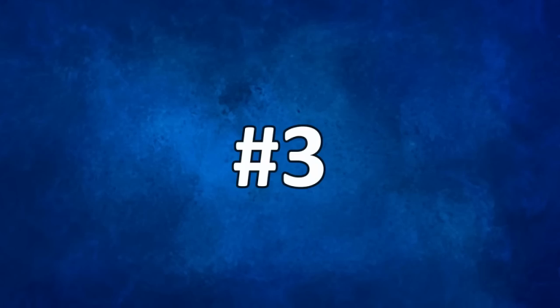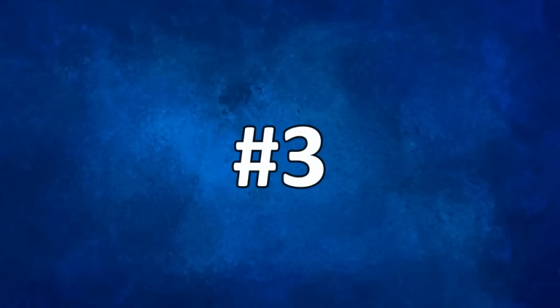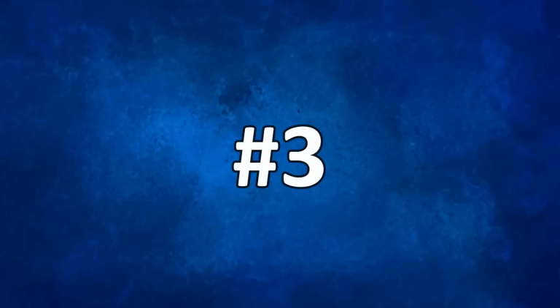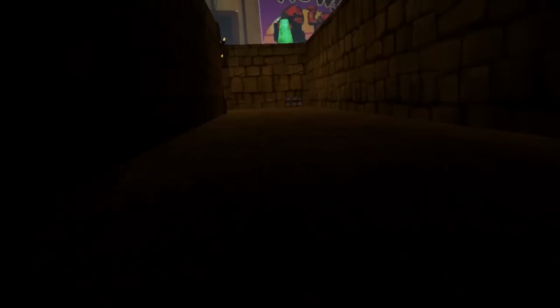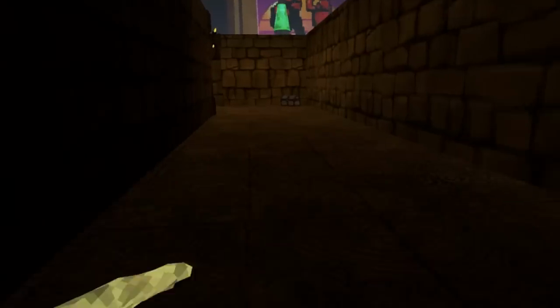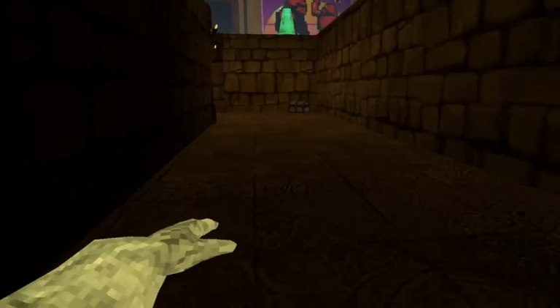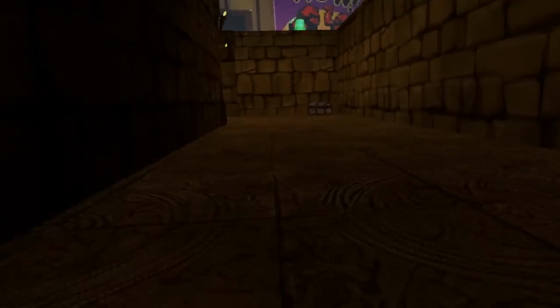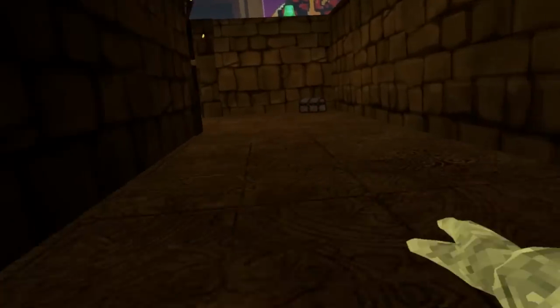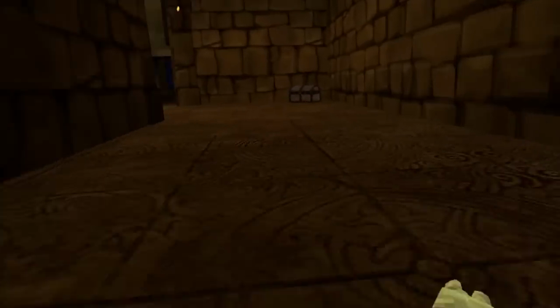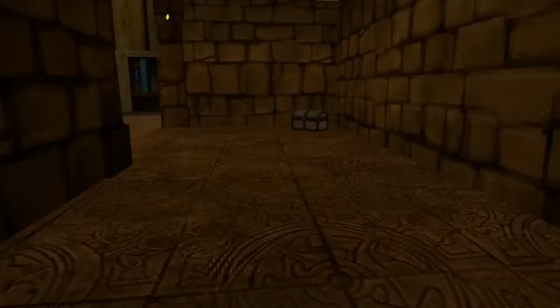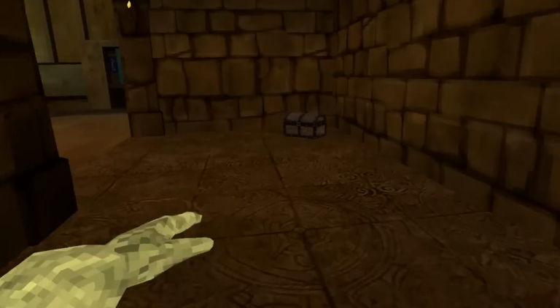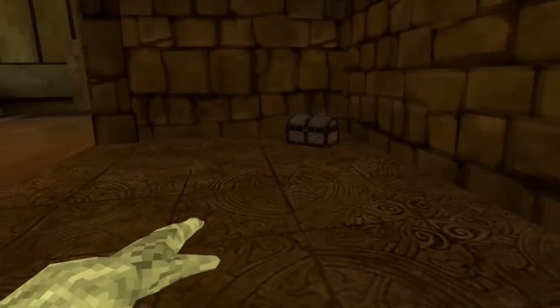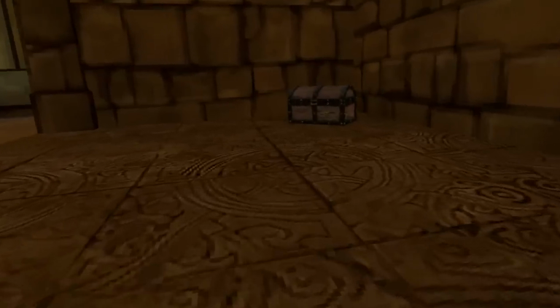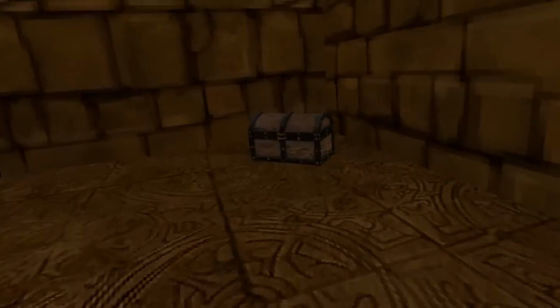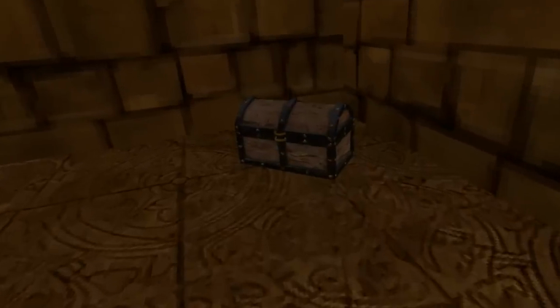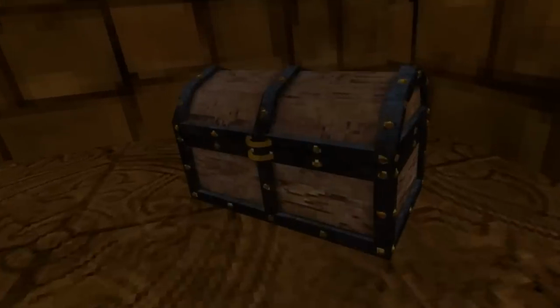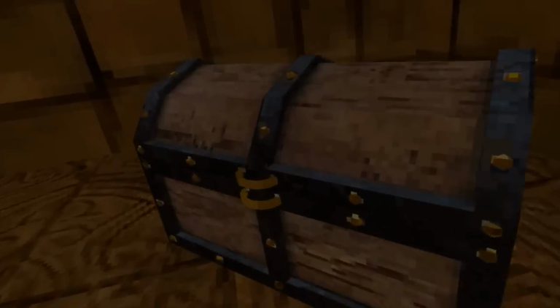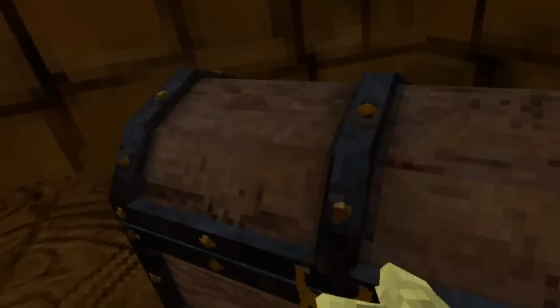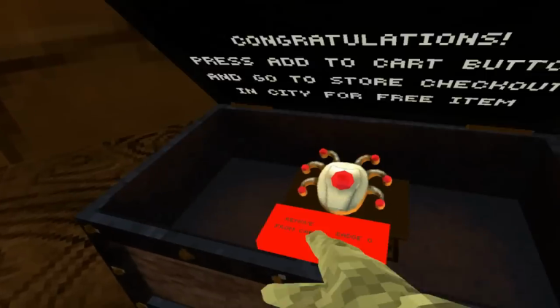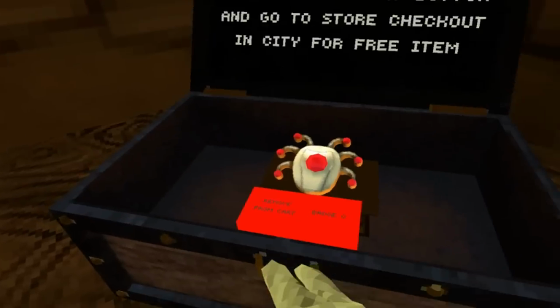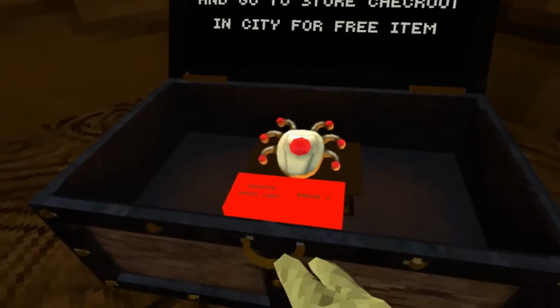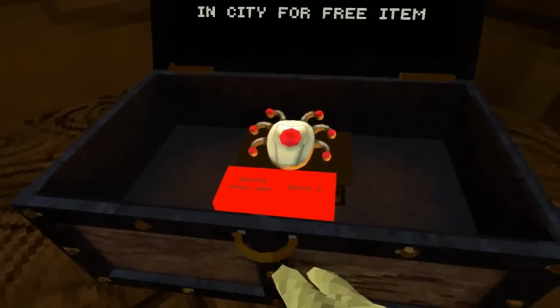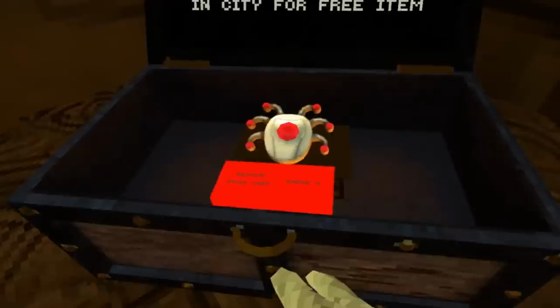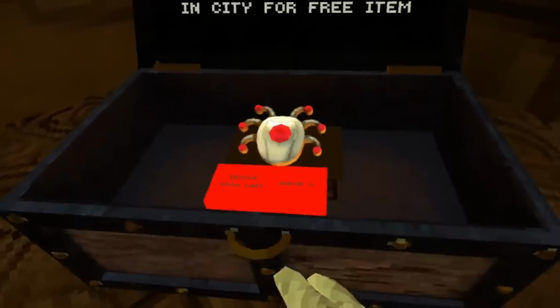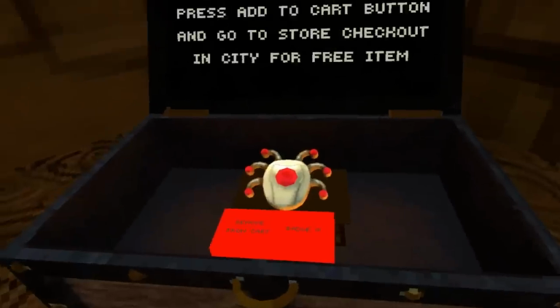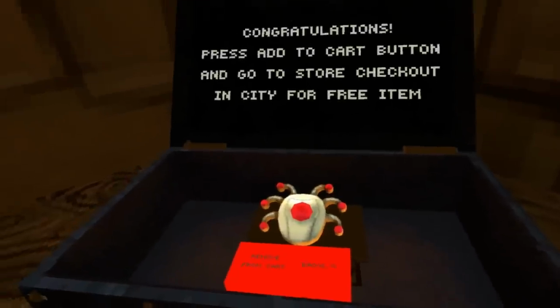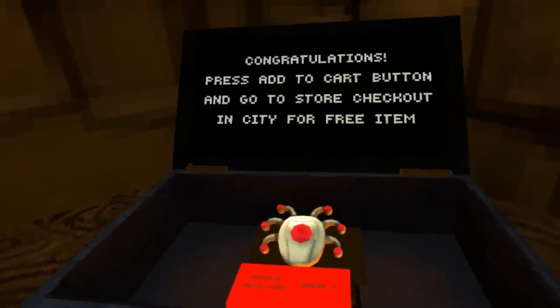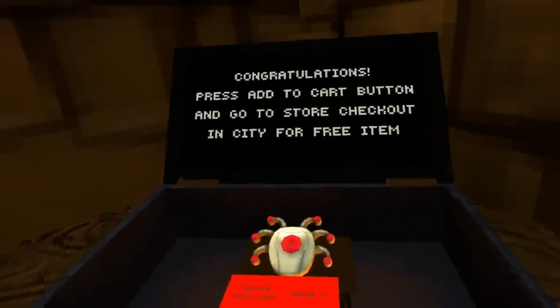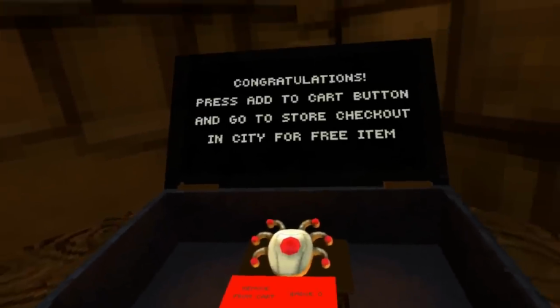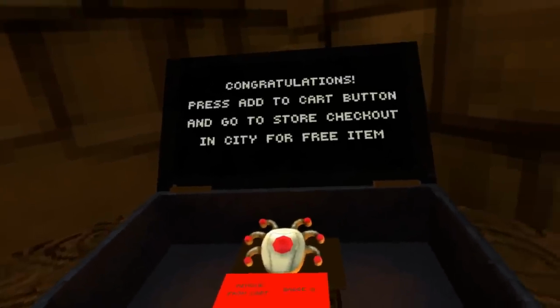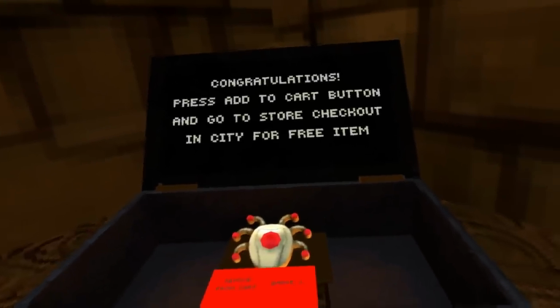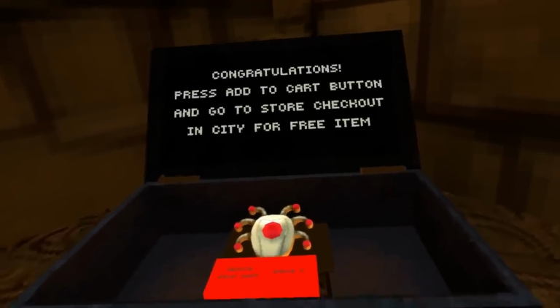Number 3. If you manage to escape the maze, you'll see a chest near the exit which actually has a free cosmetic badge you can claim.